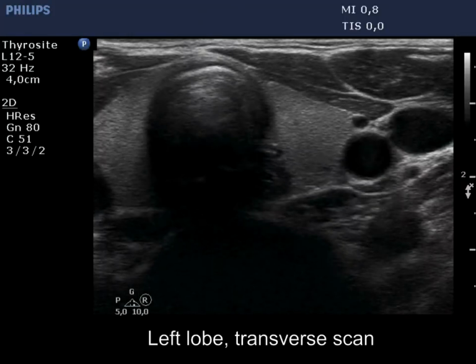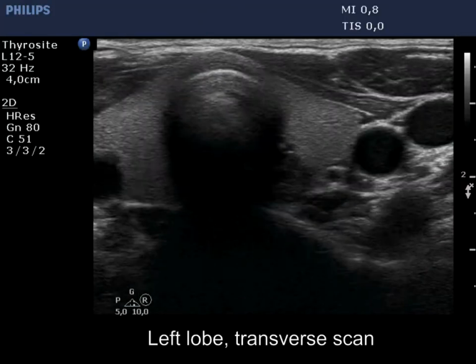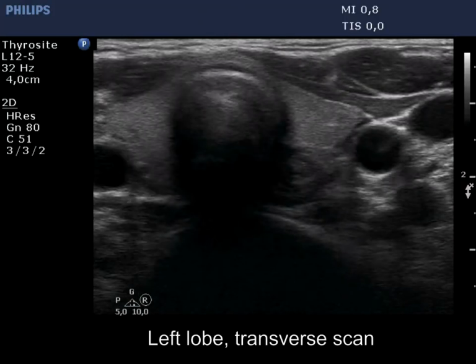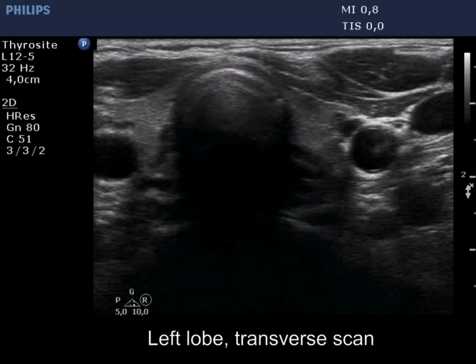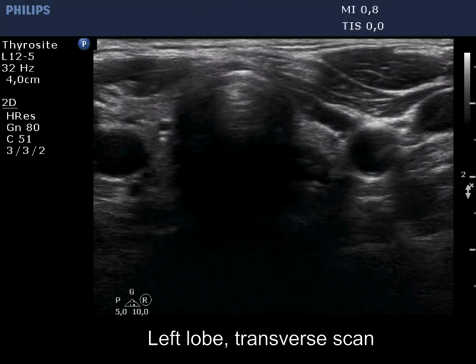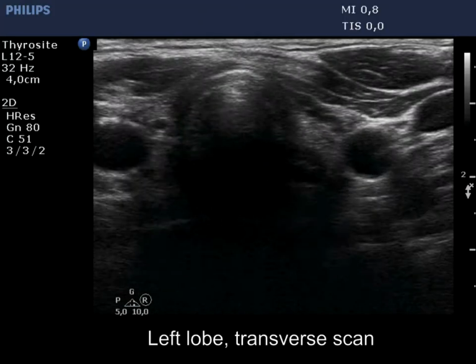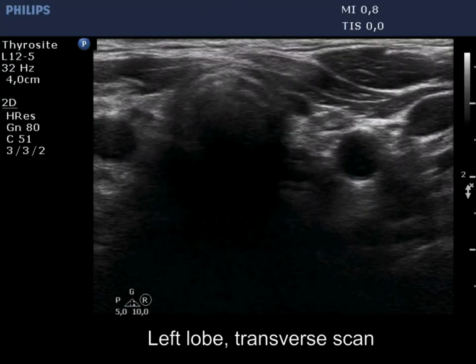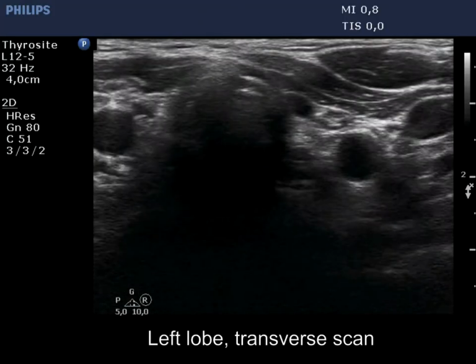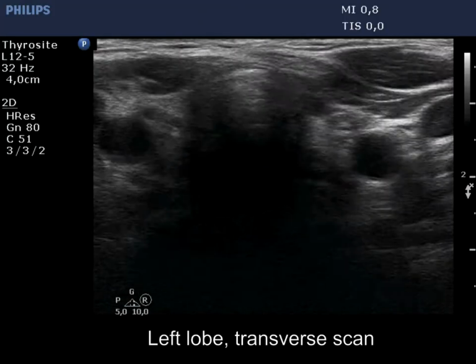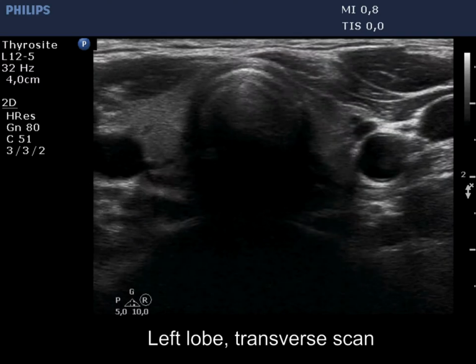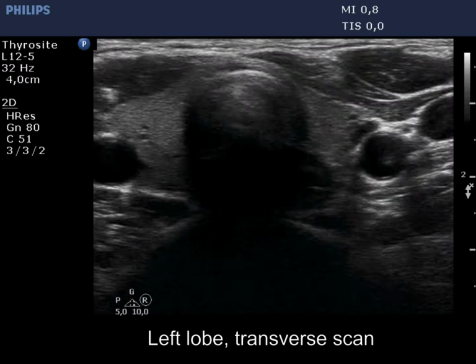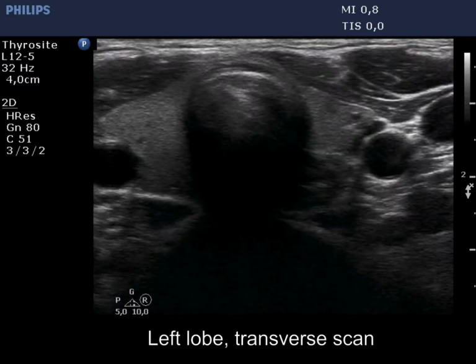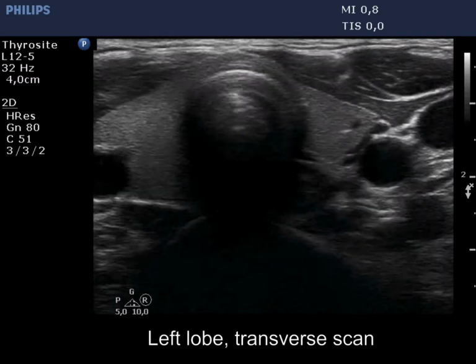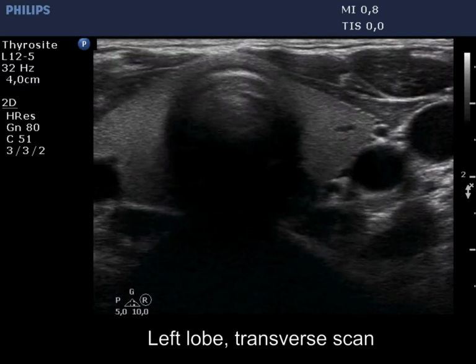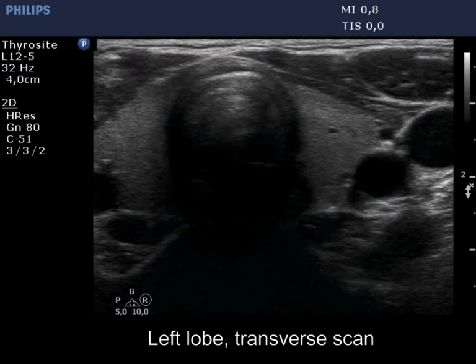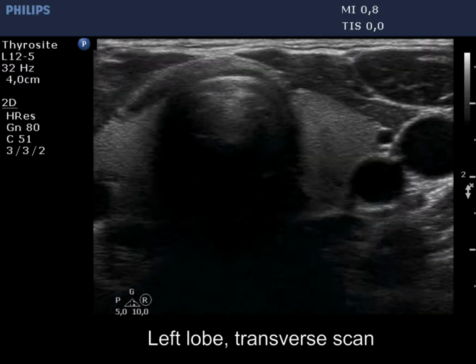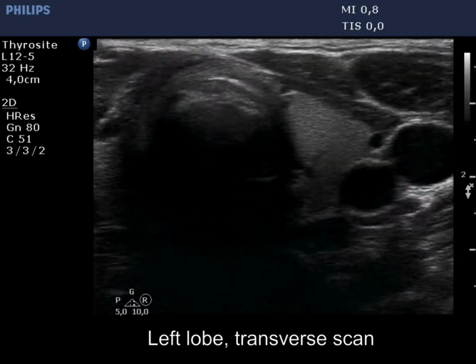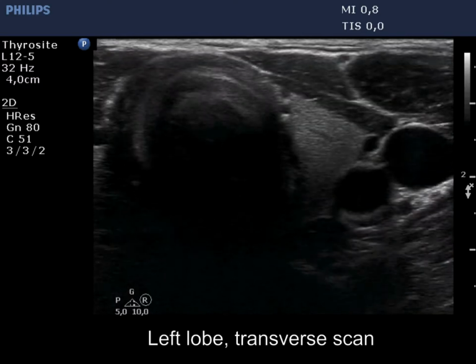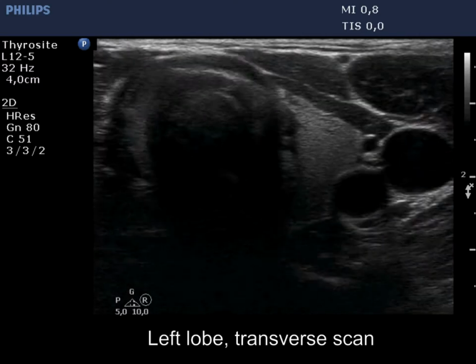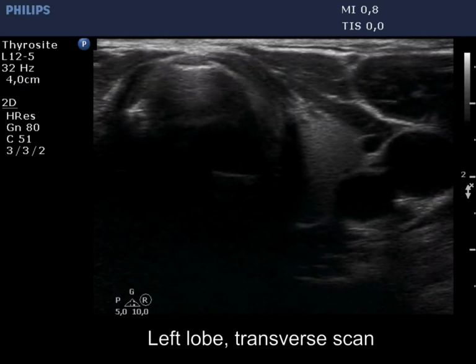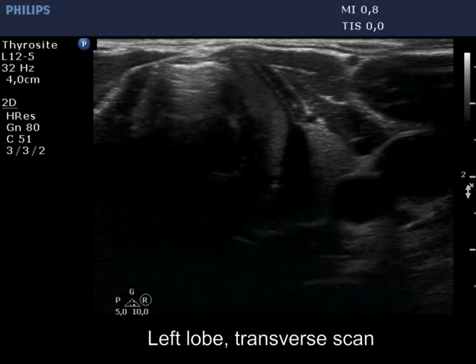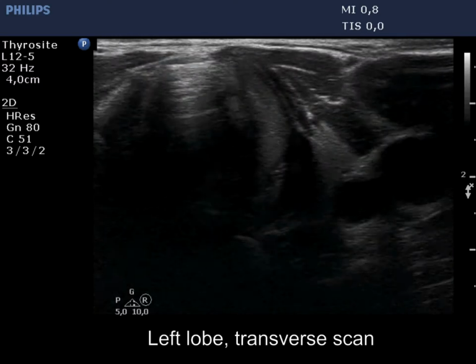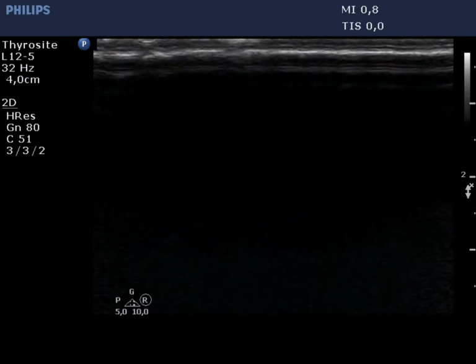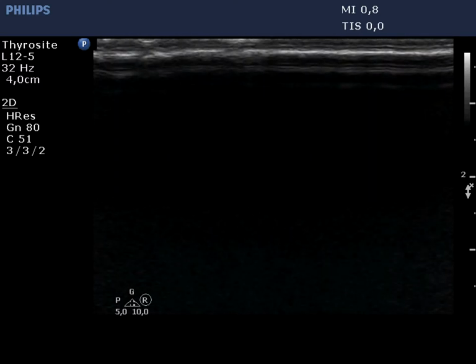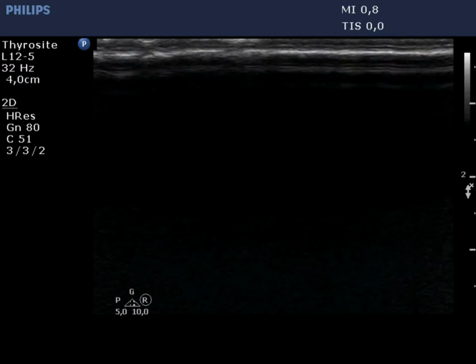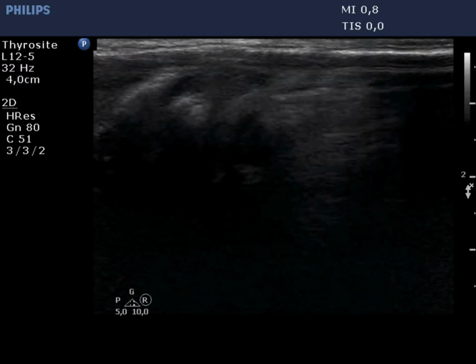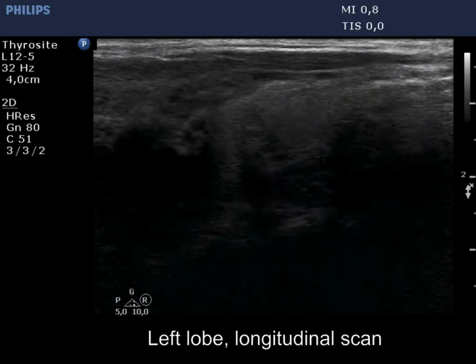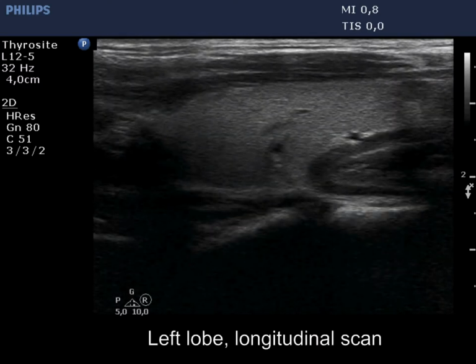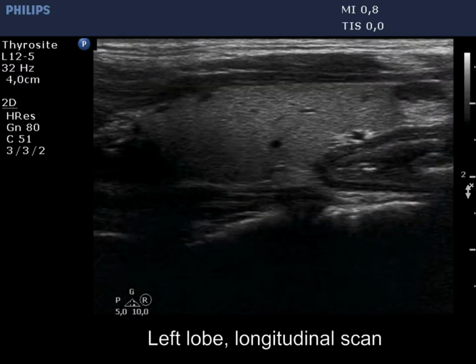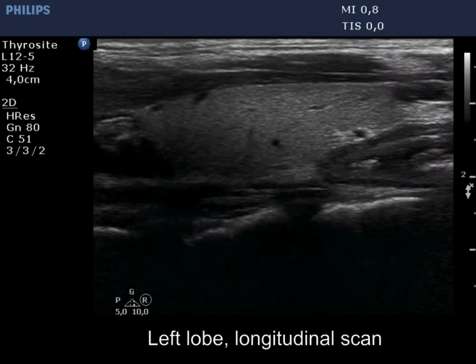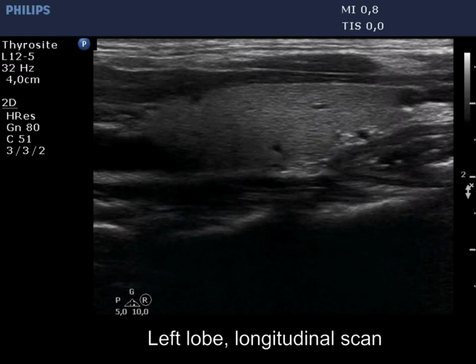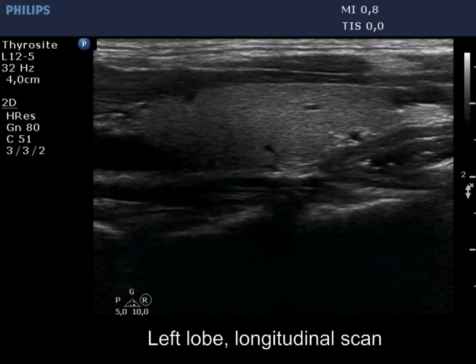The thyroid is ecnormal. Beside small hypoechoic areas, there is a larger anechoic mass in the lower pole.